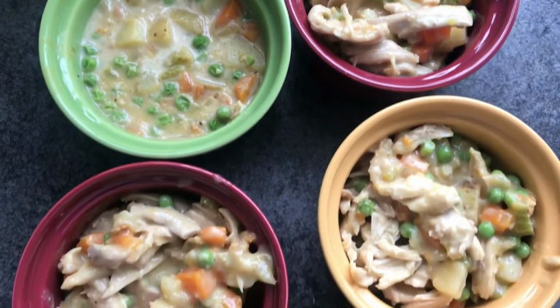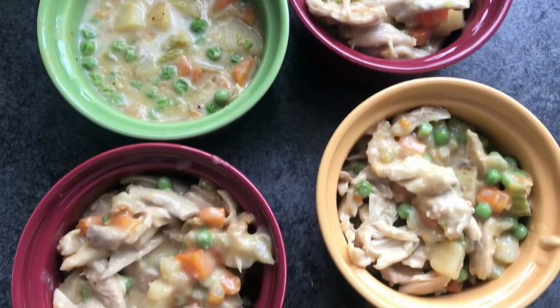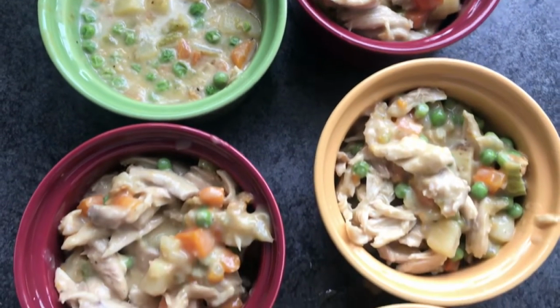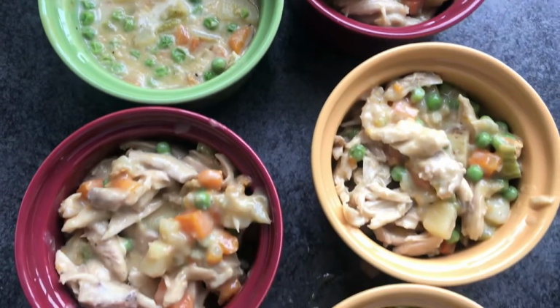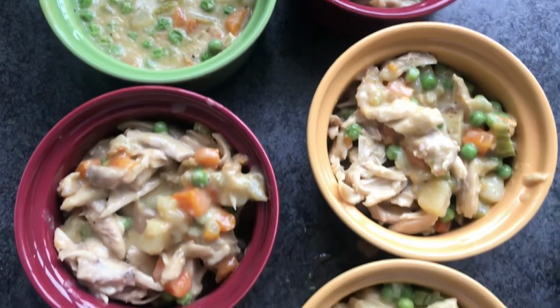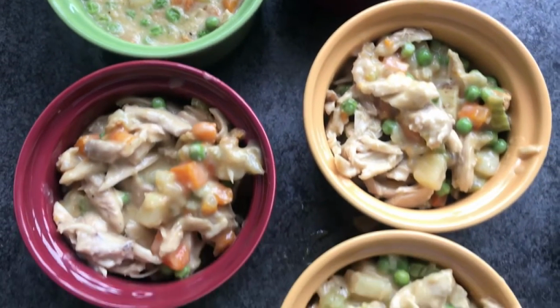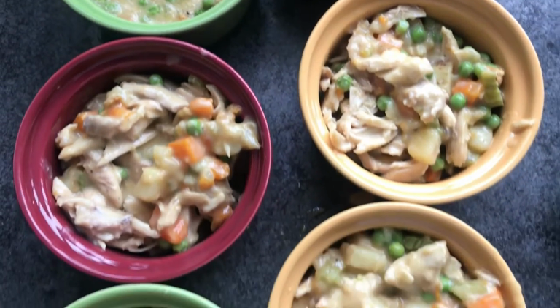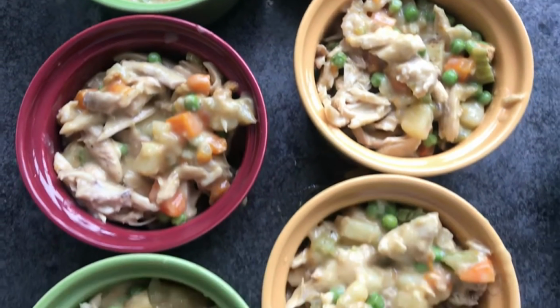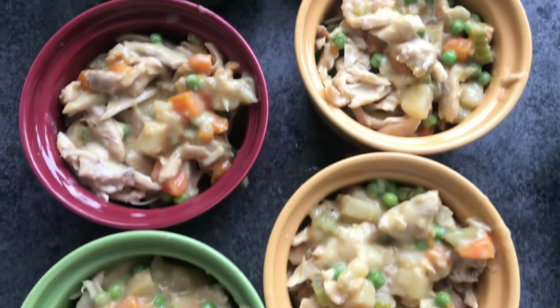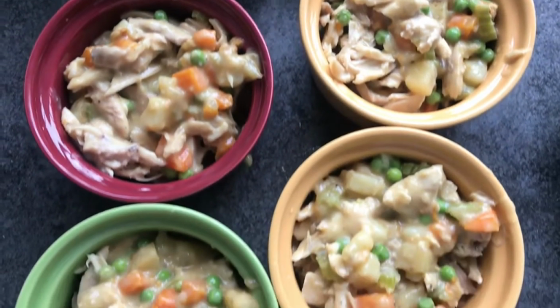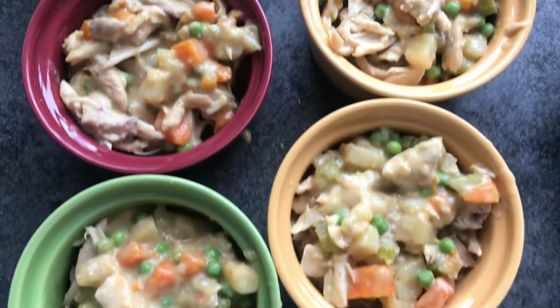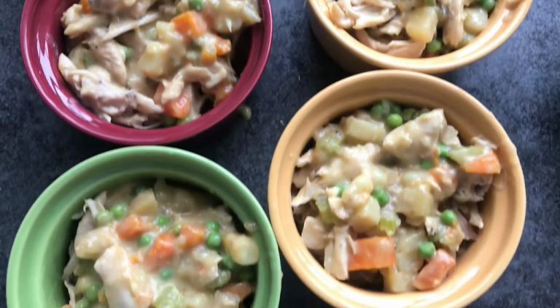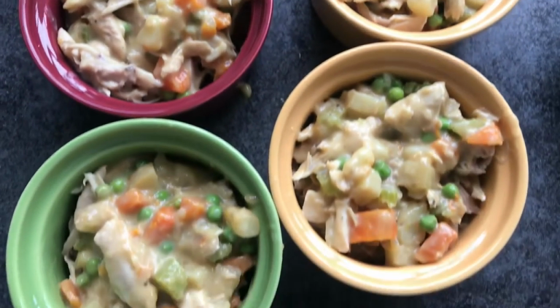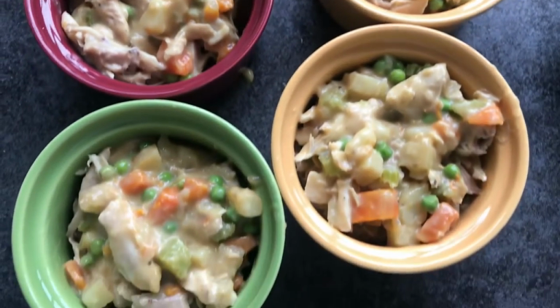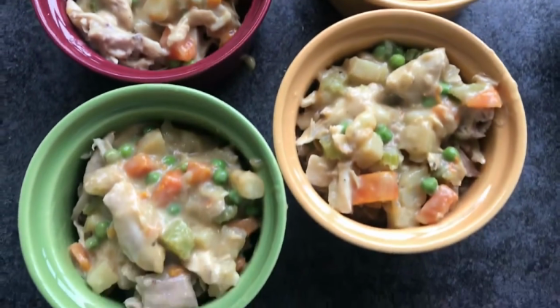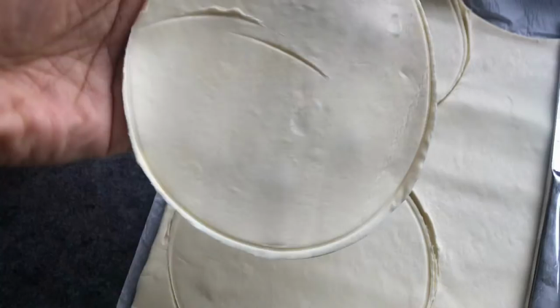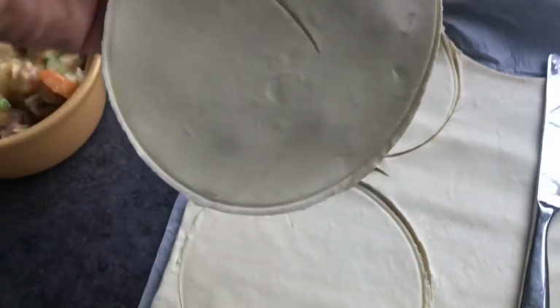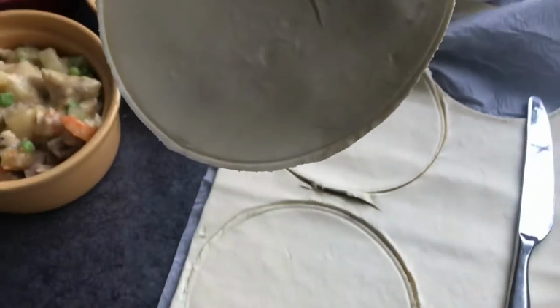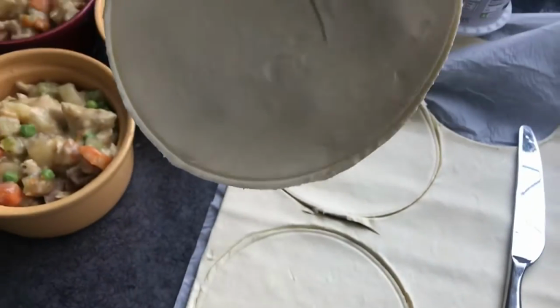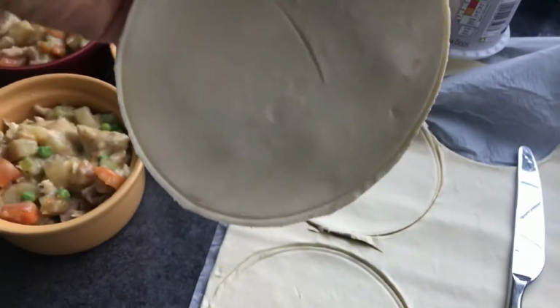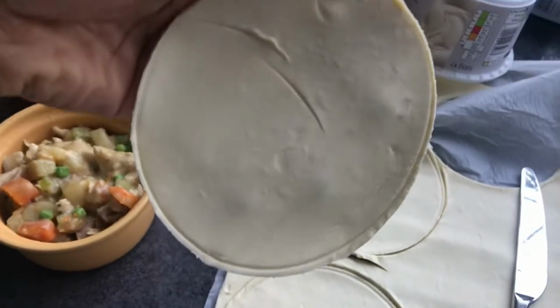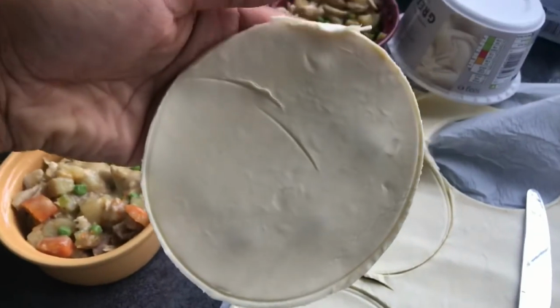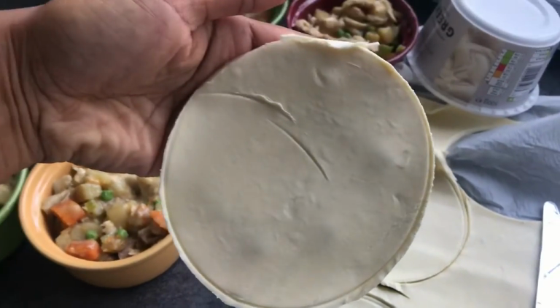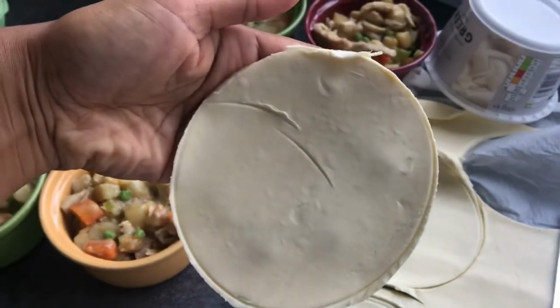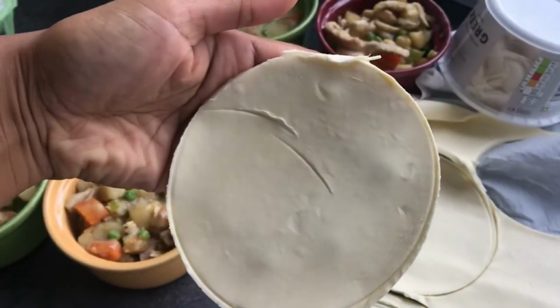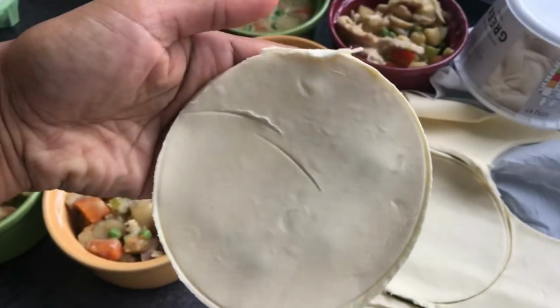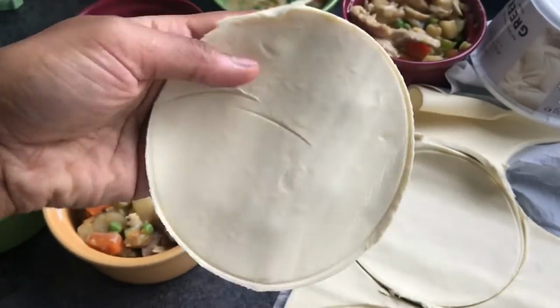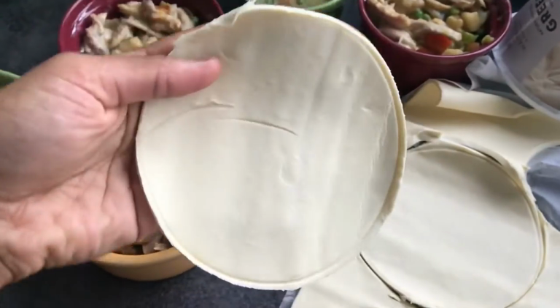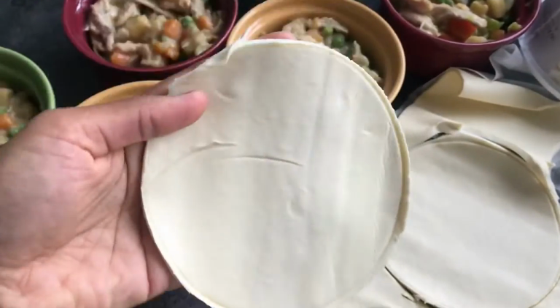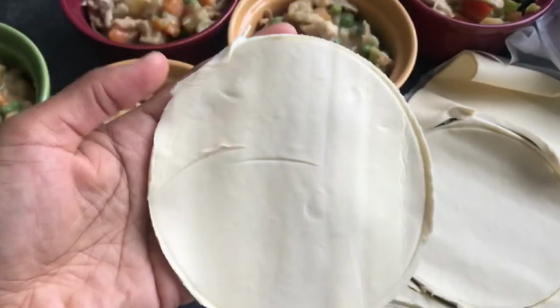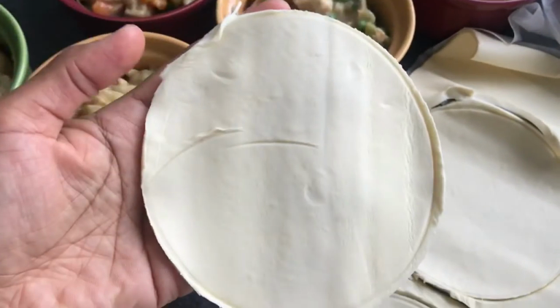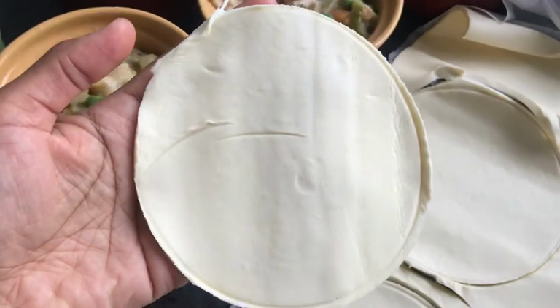Put the filling into these really cute pots, cut circles out in the puff pastry and place them on top.